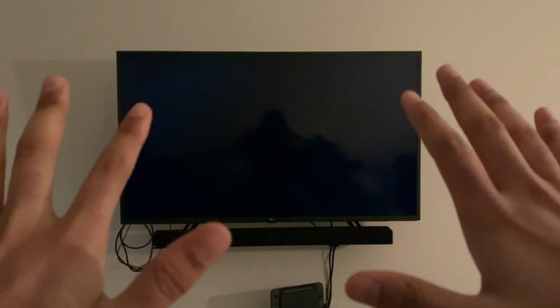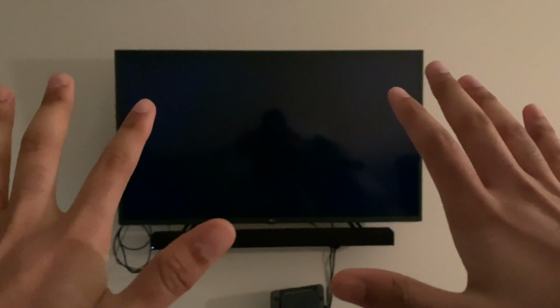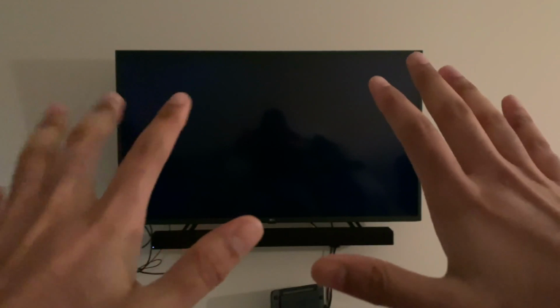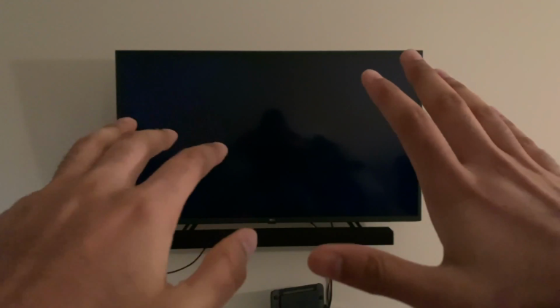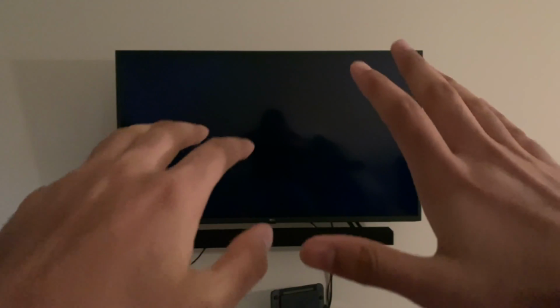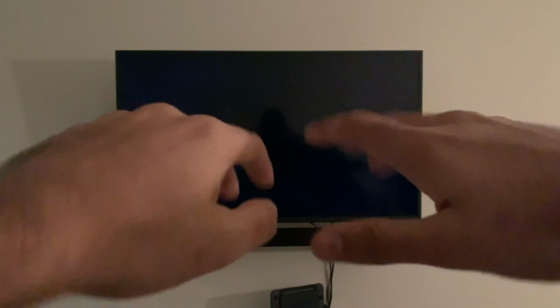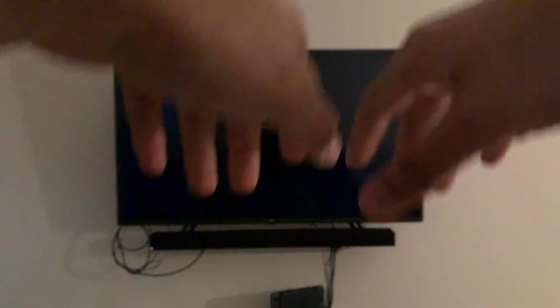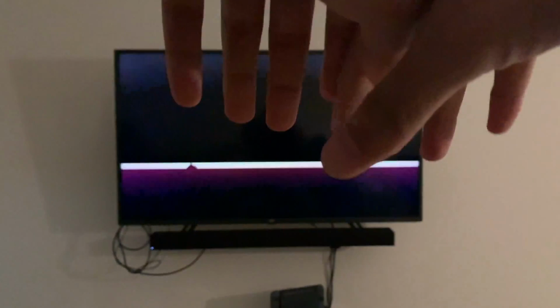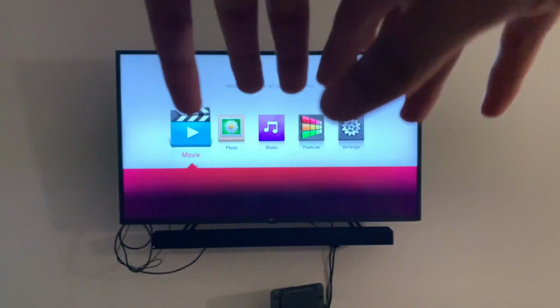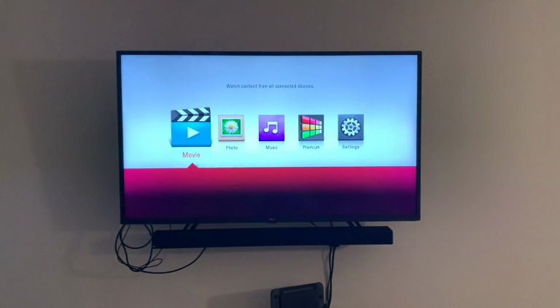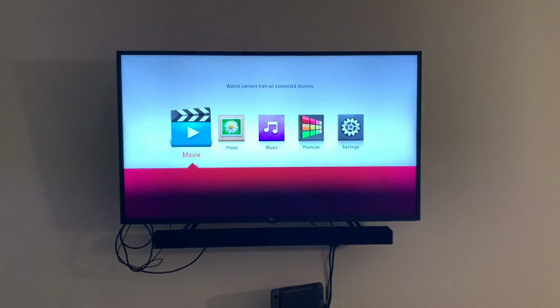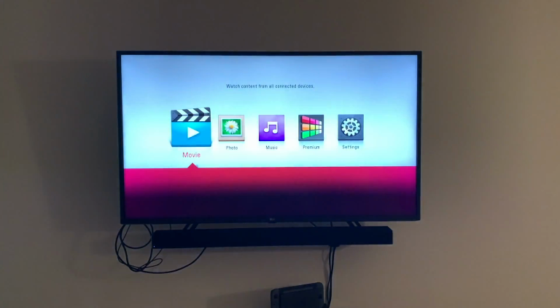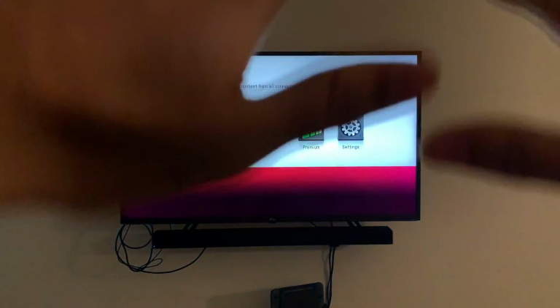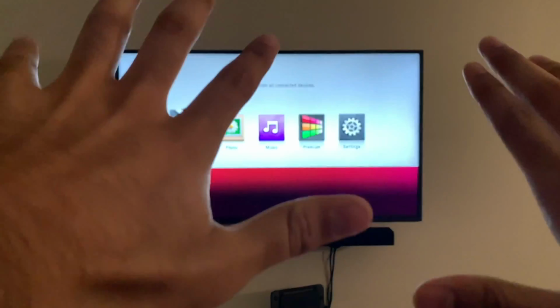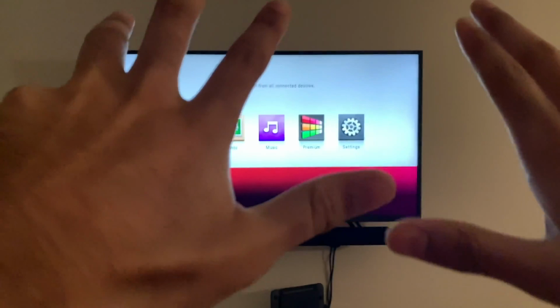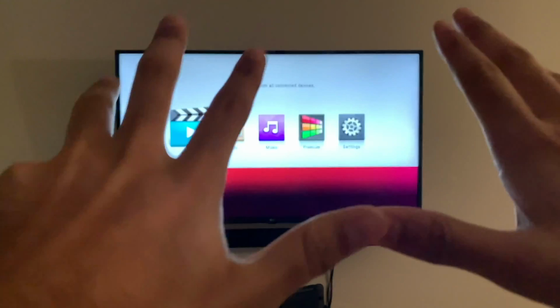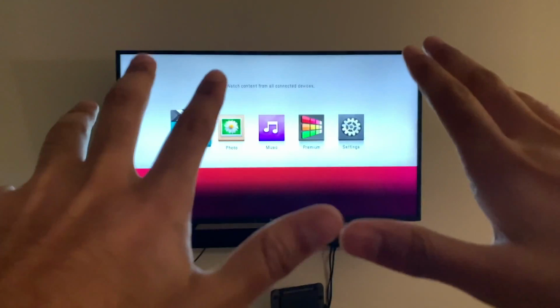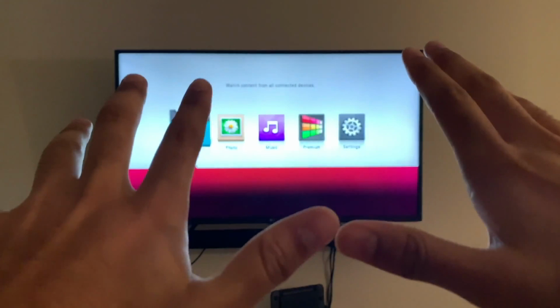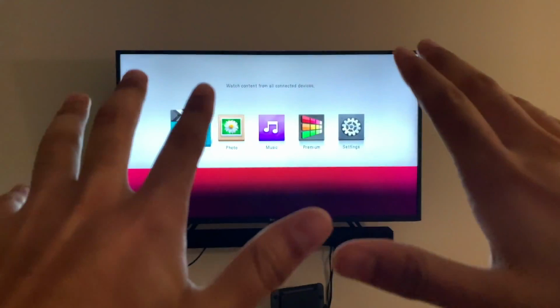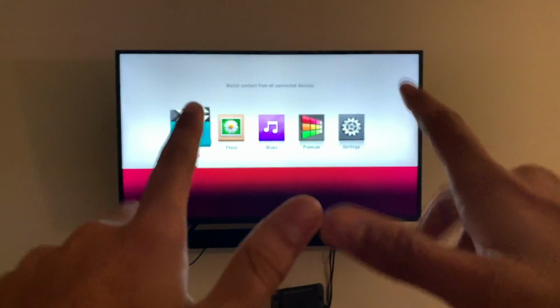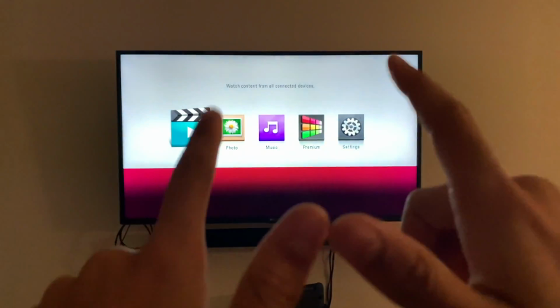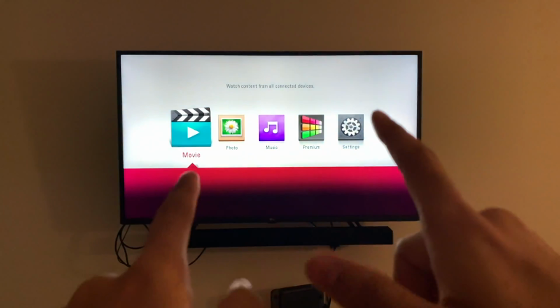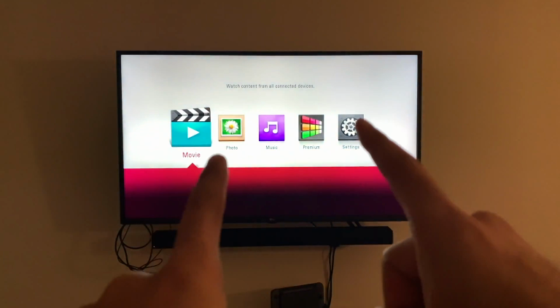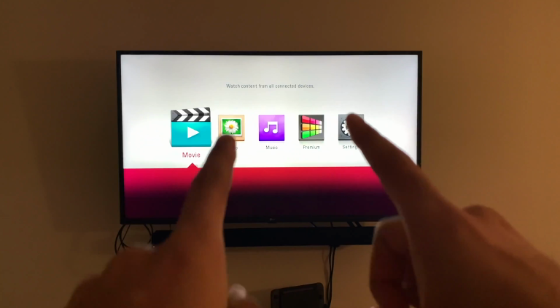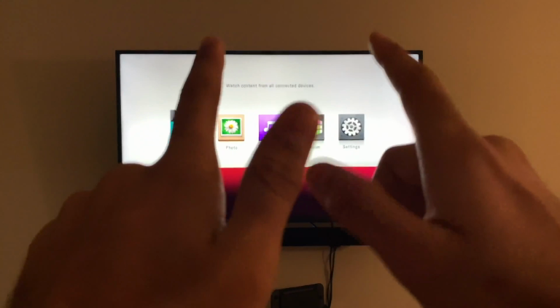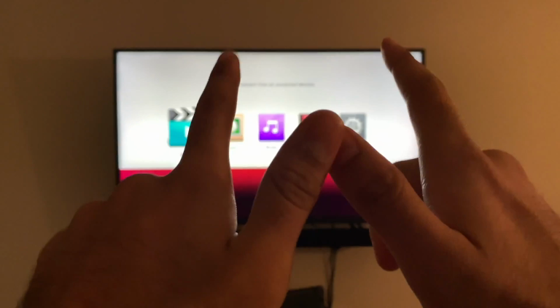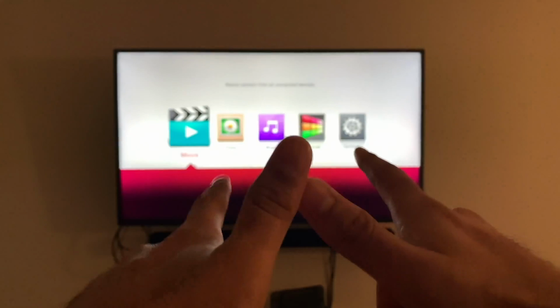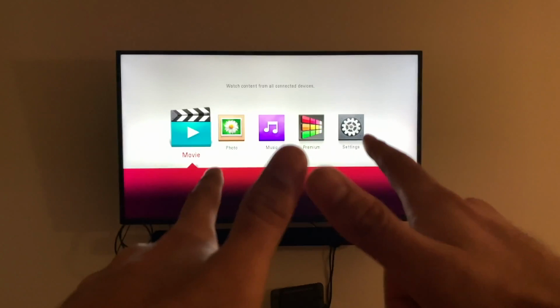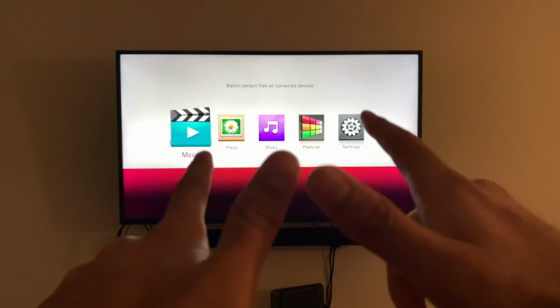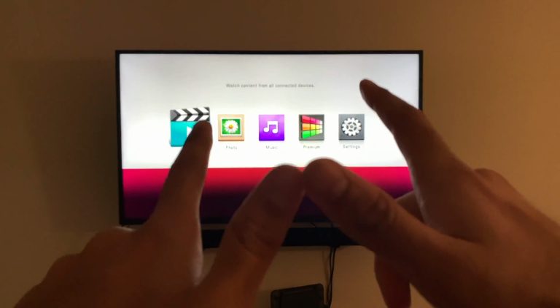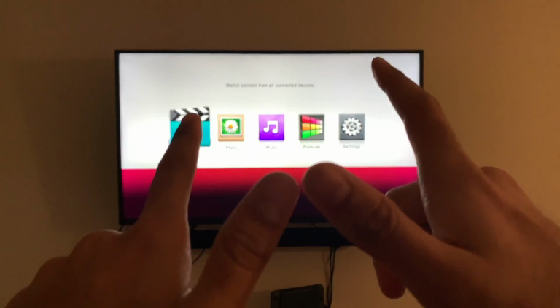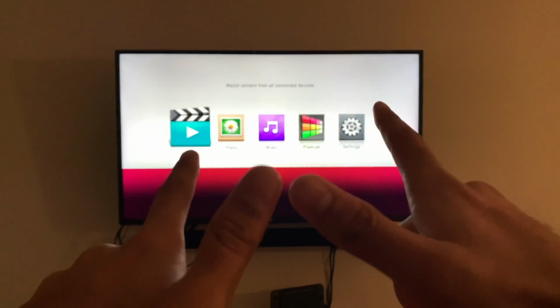Okay, next let's try something else once it loads up. Alexa, change the bedroom TV to HDMI 1.